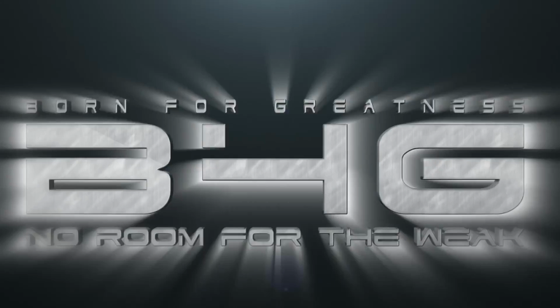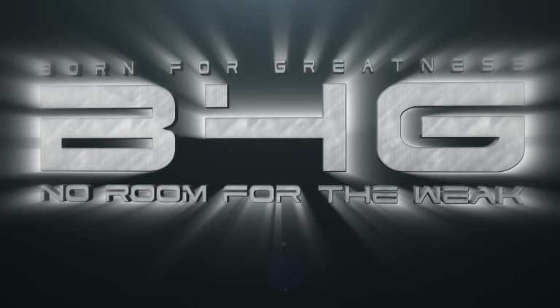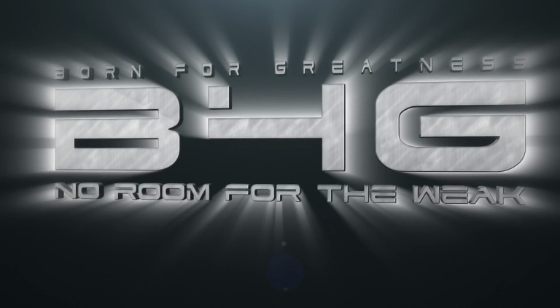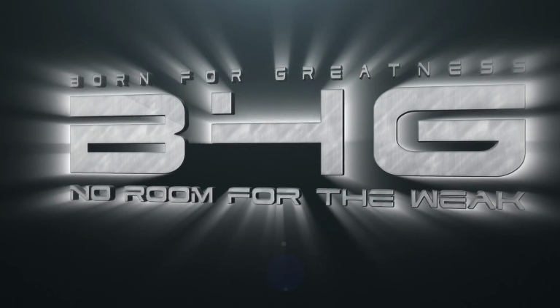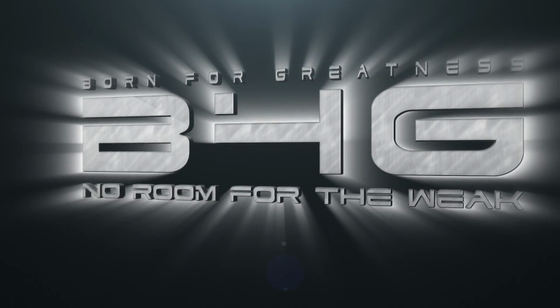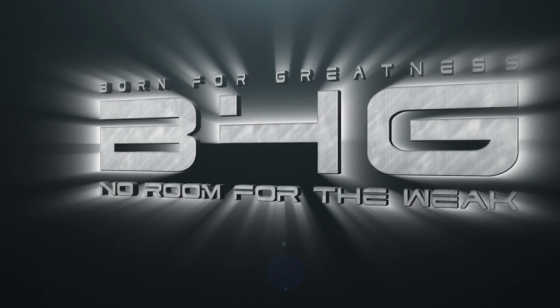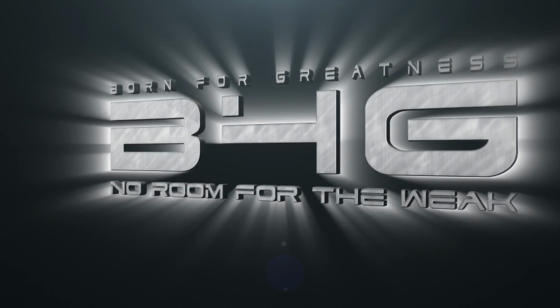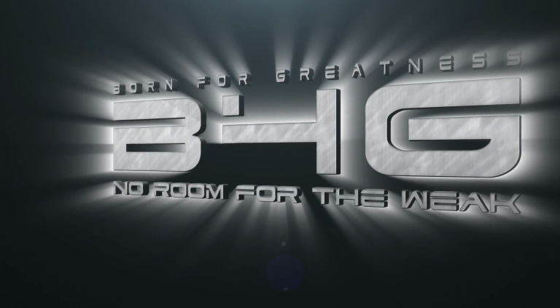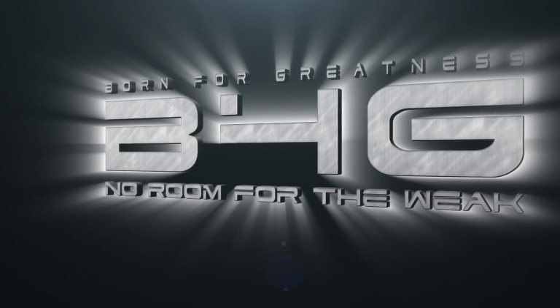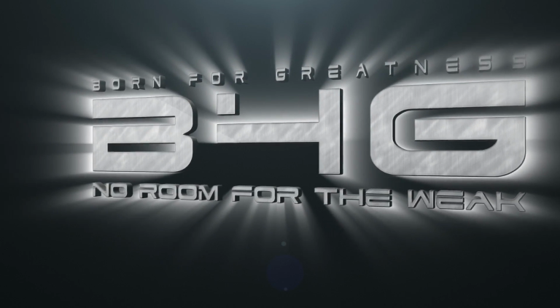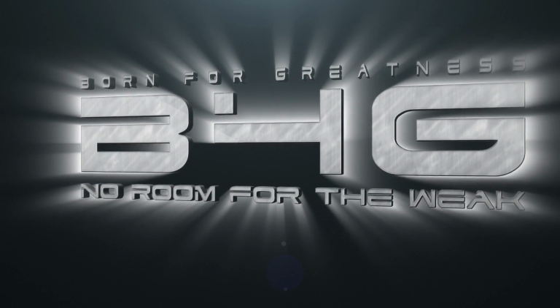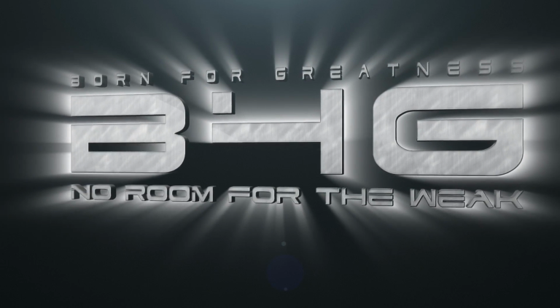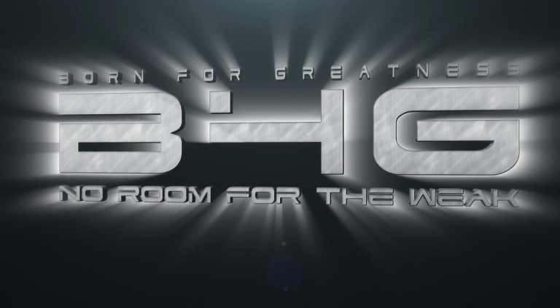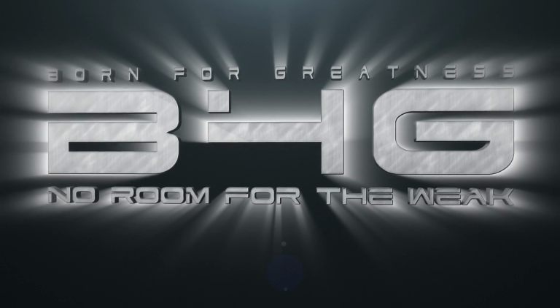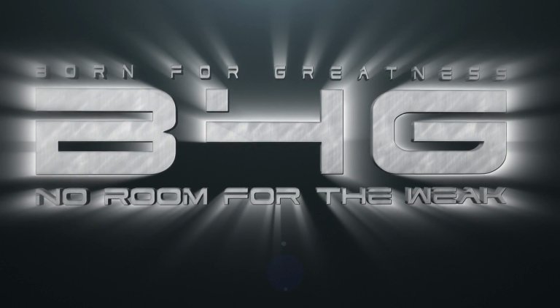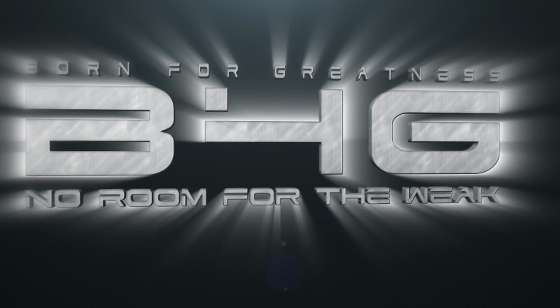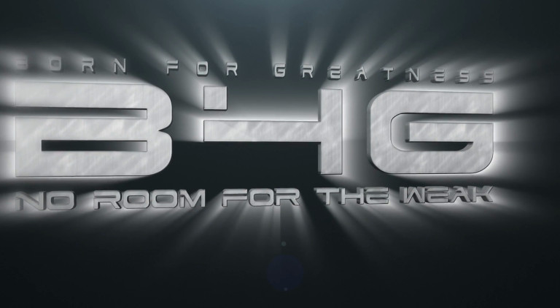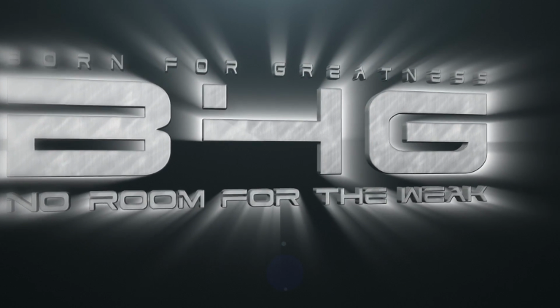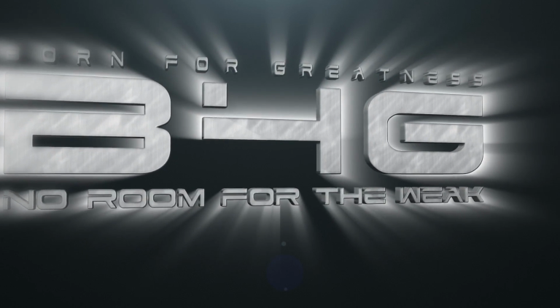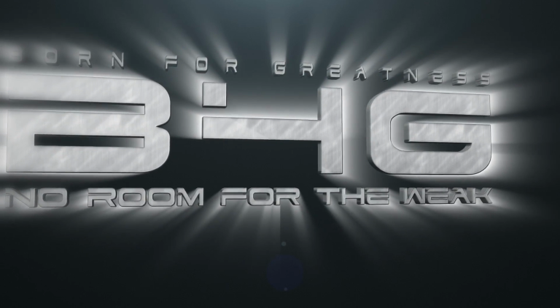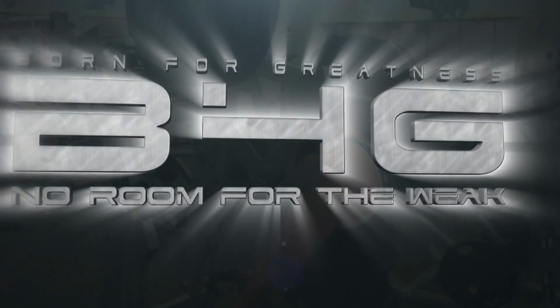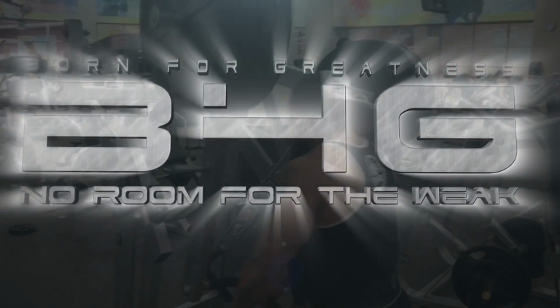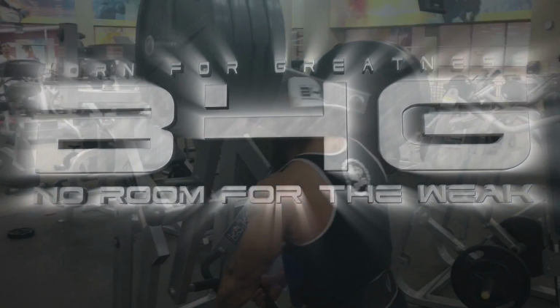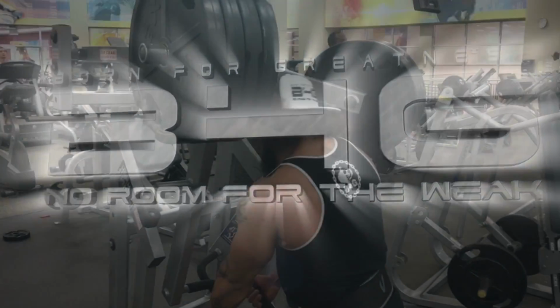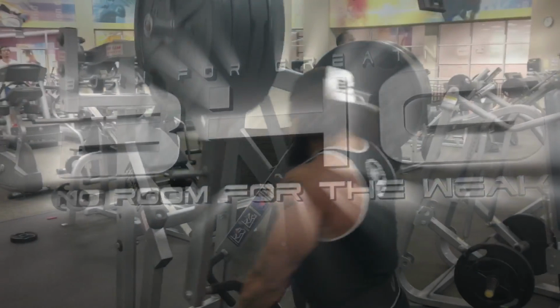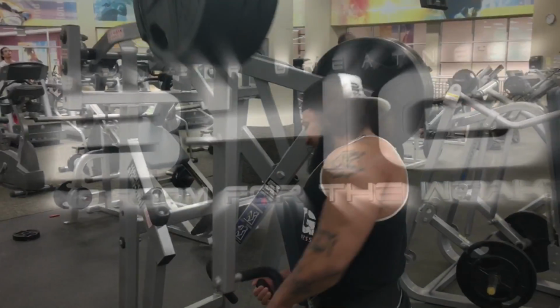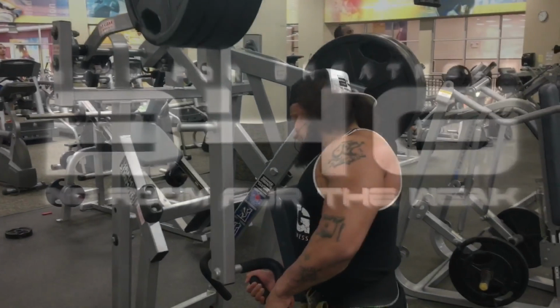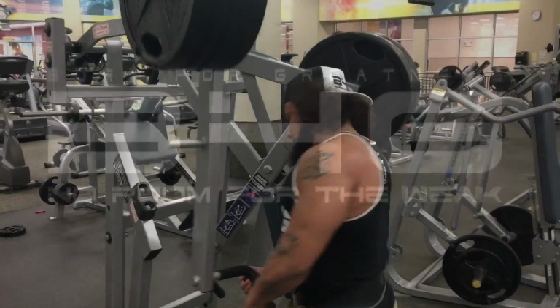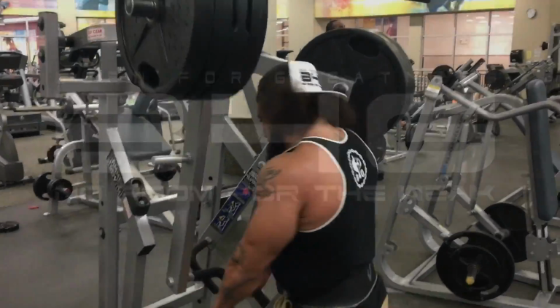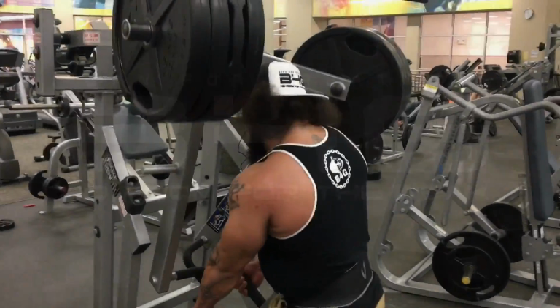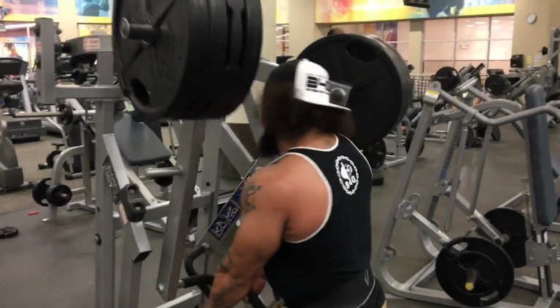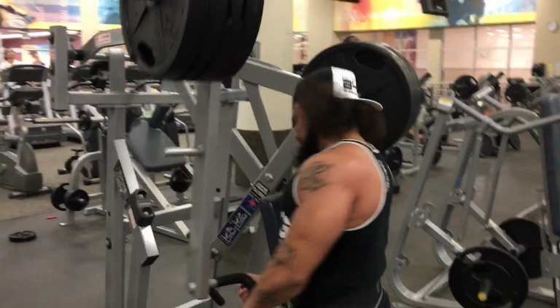What's going on ladies and gentlemen, it's the Iron King.